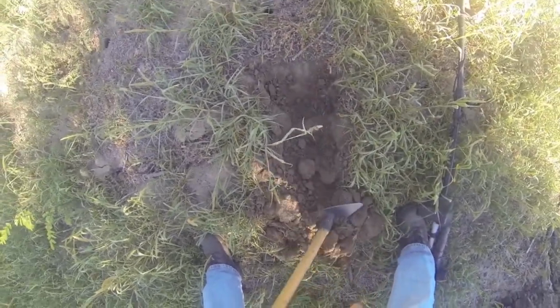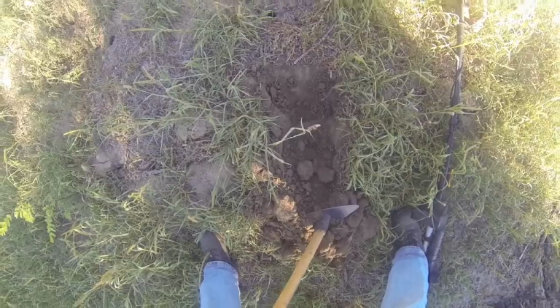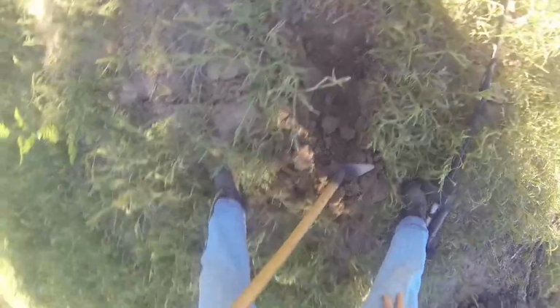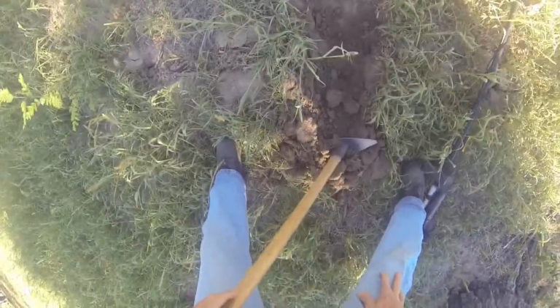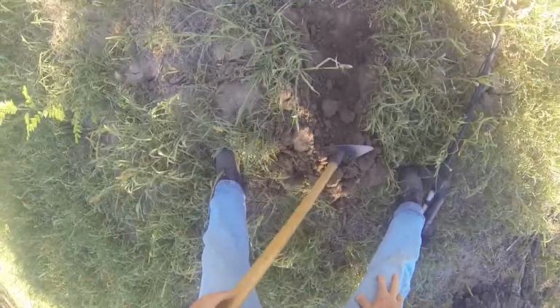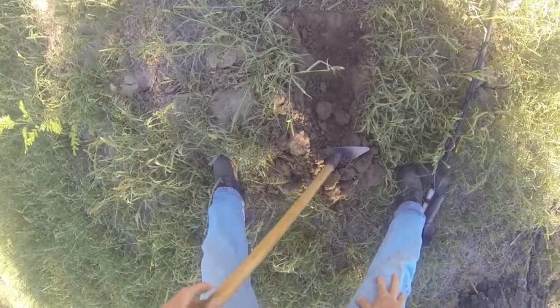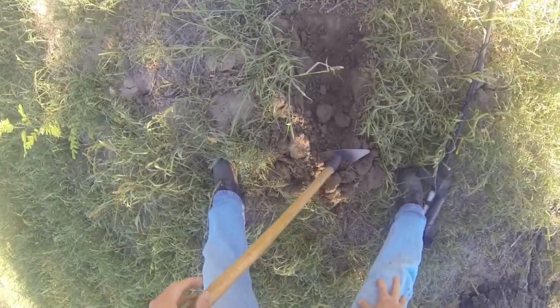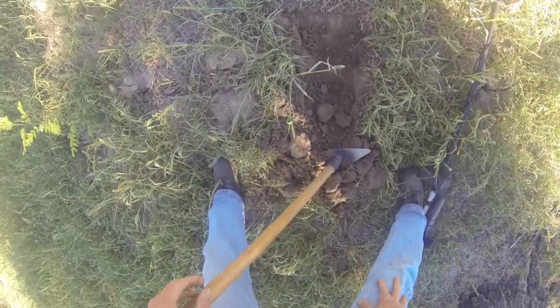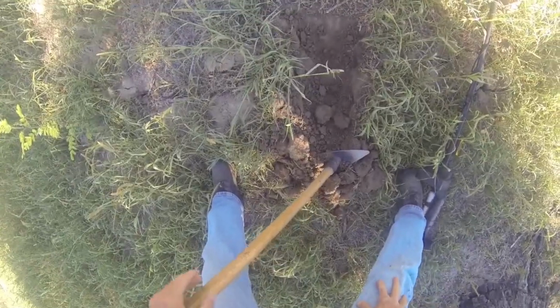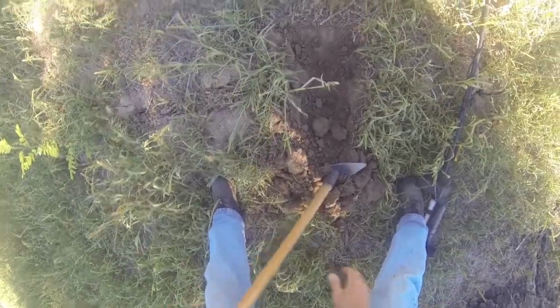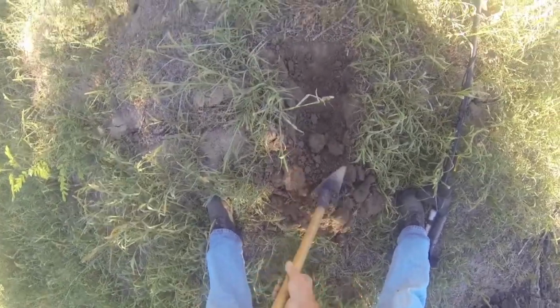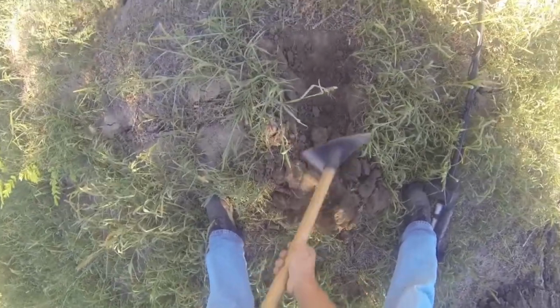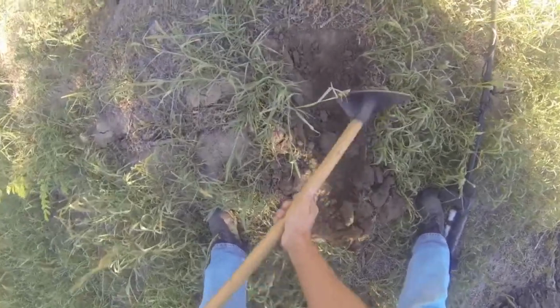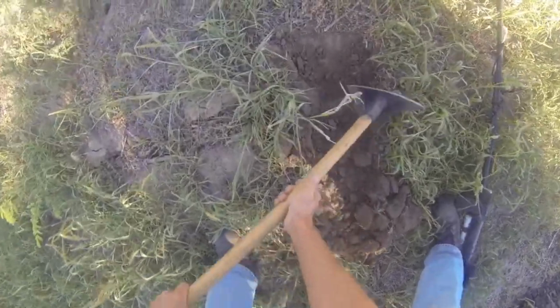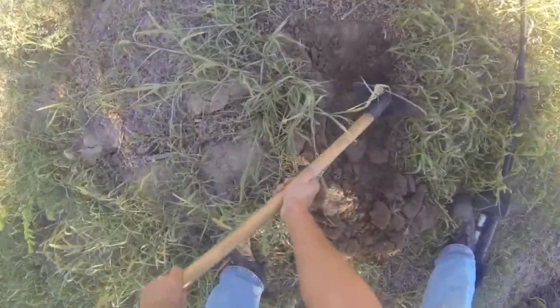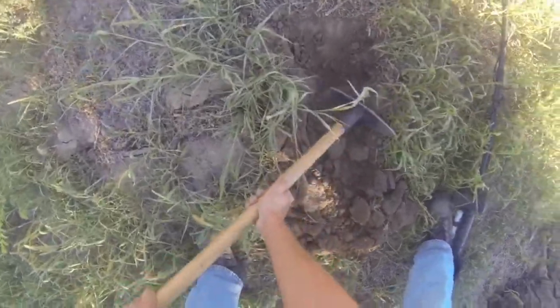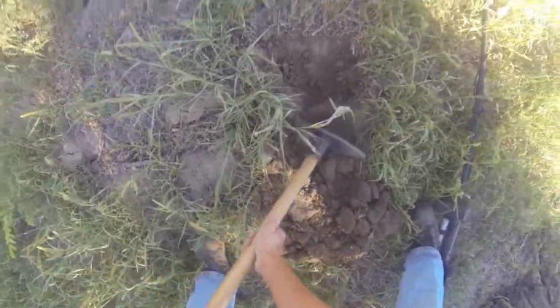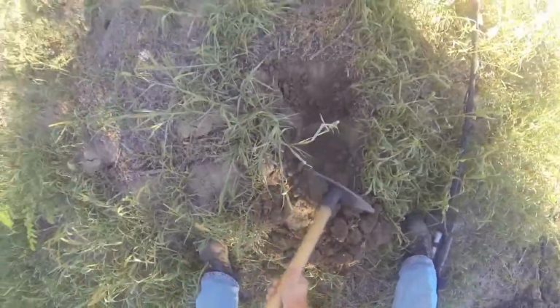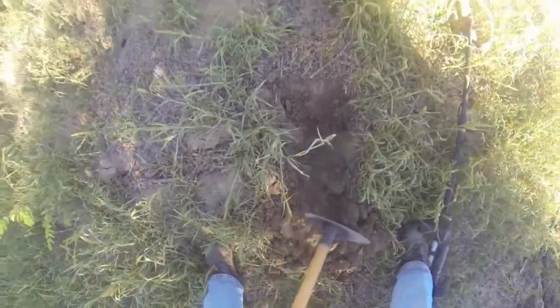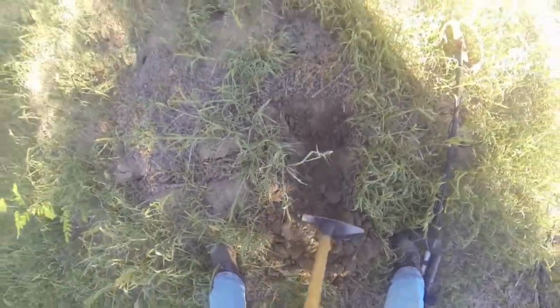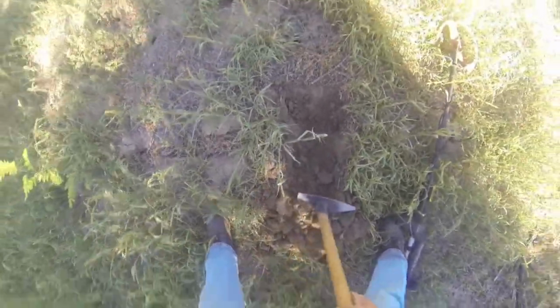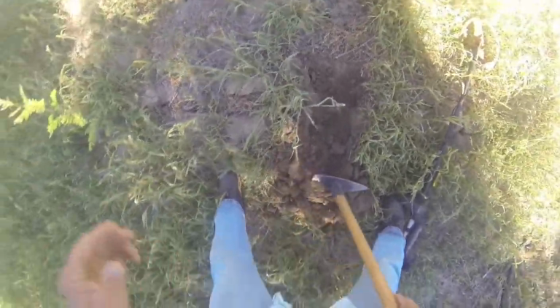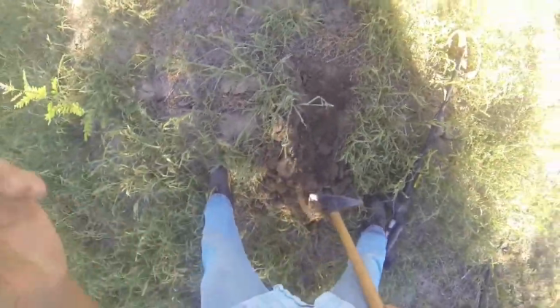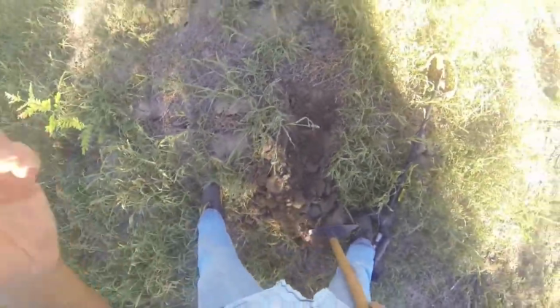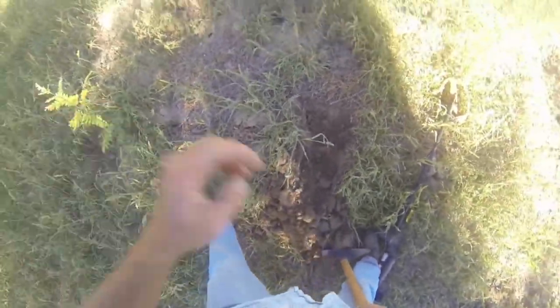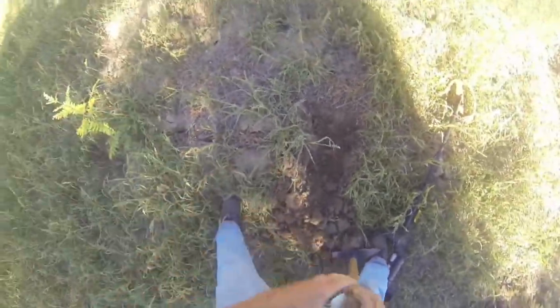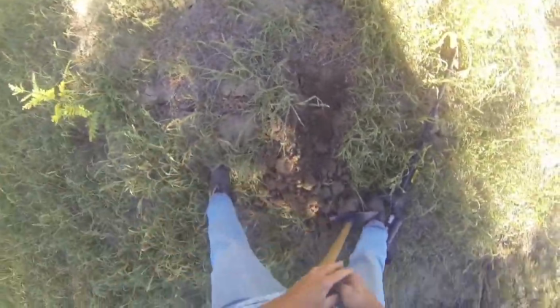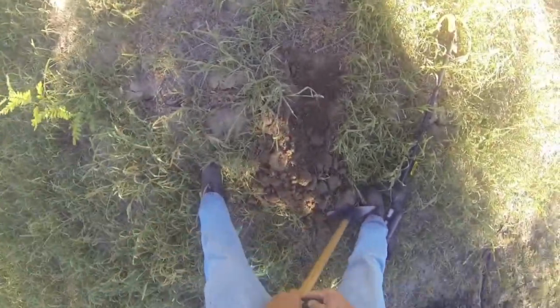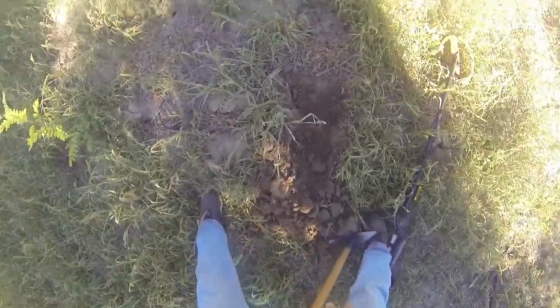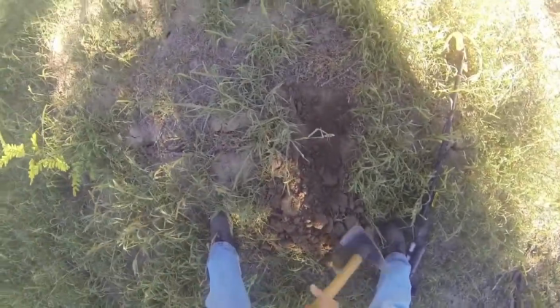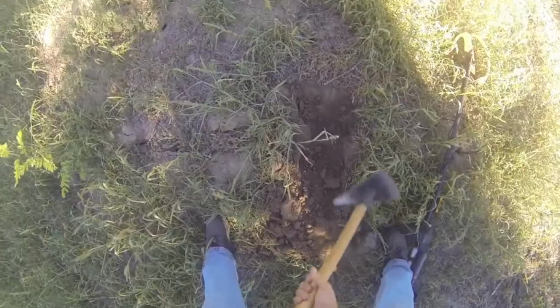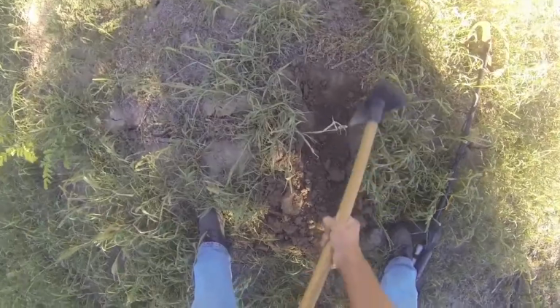And it is an old piece of iron — there's an old irrigation pipe running through here right here.